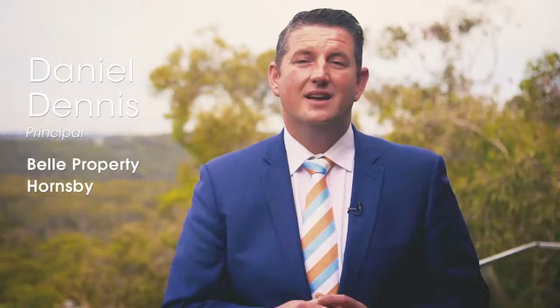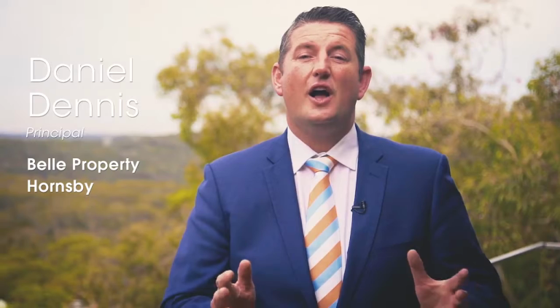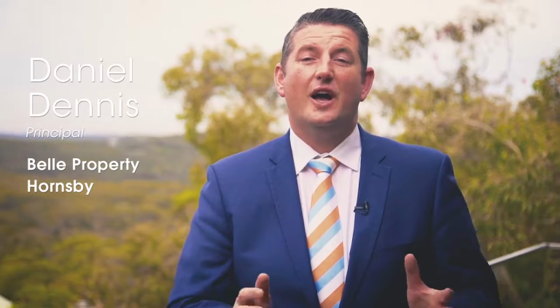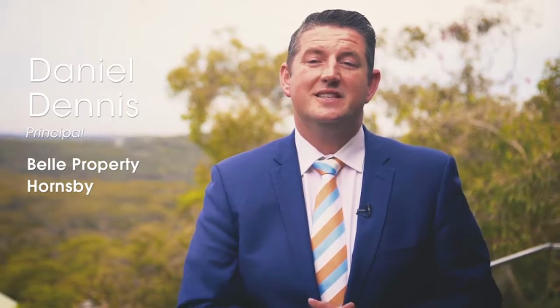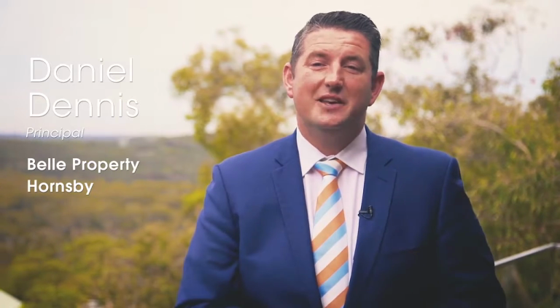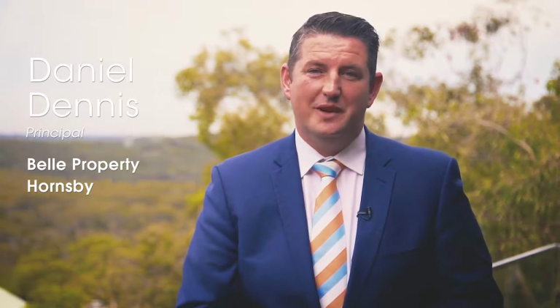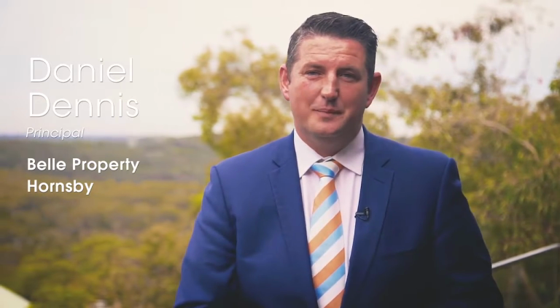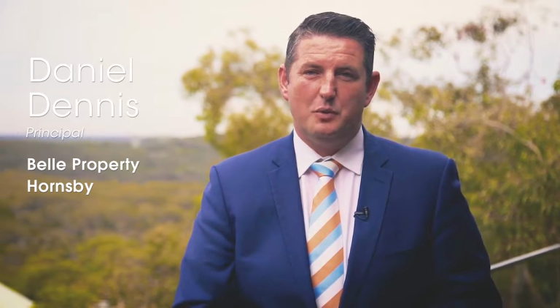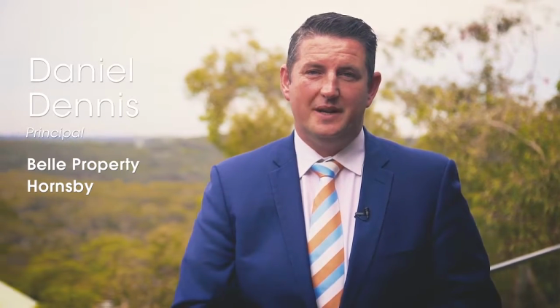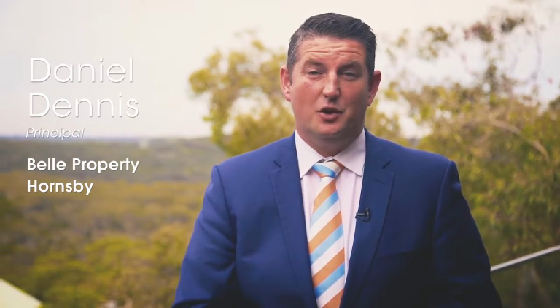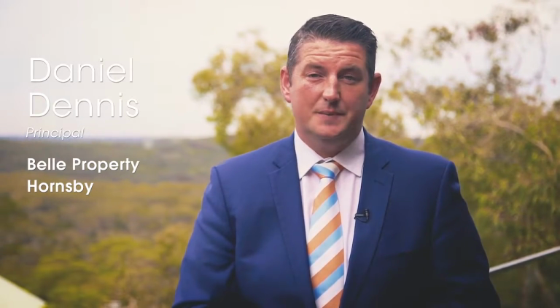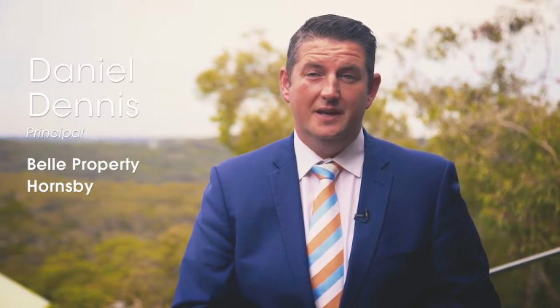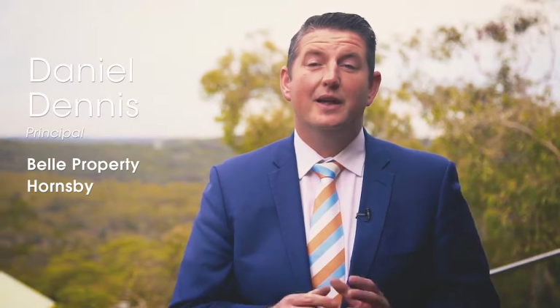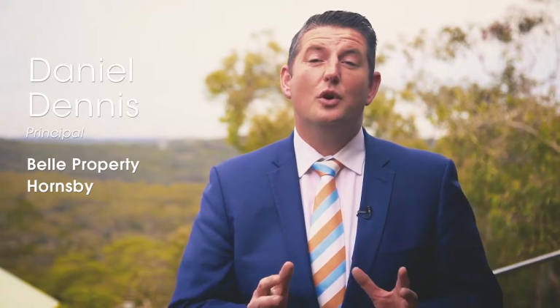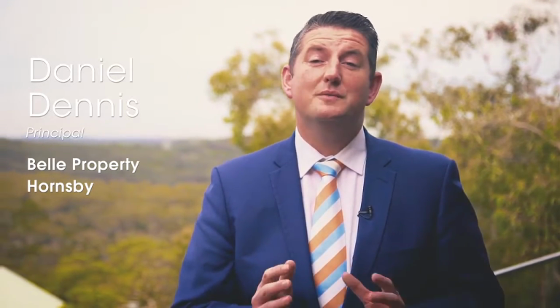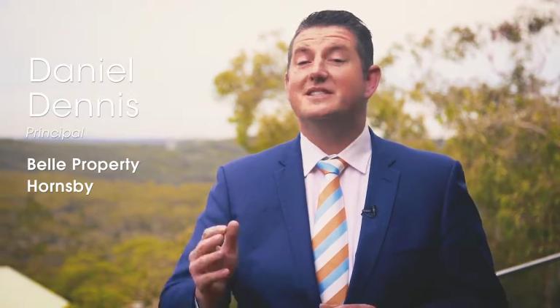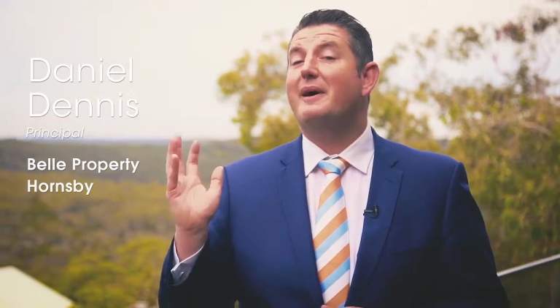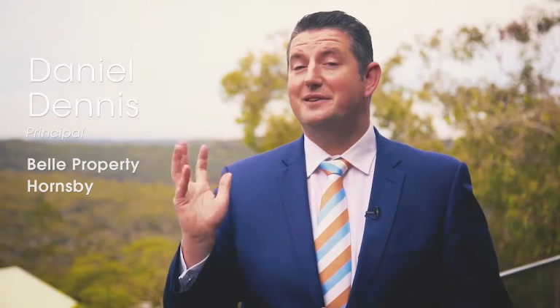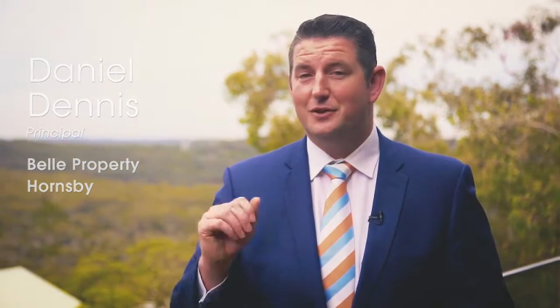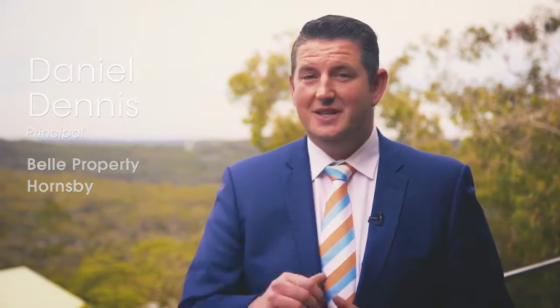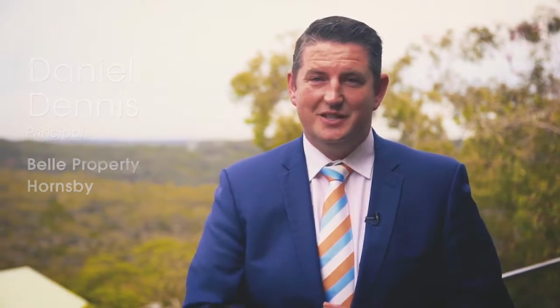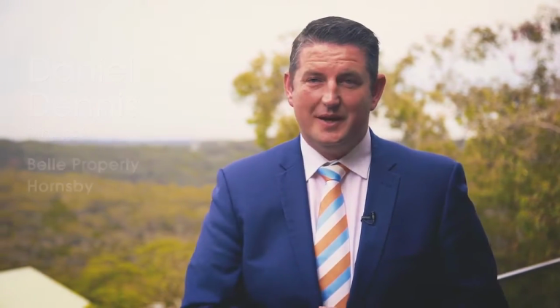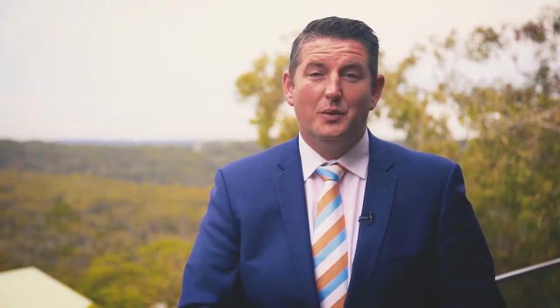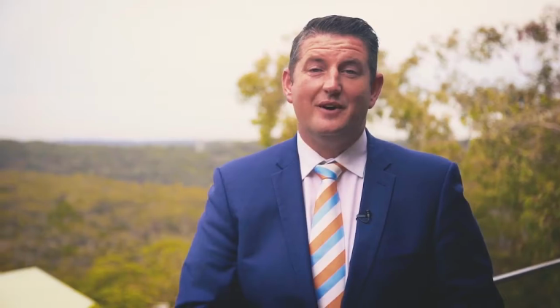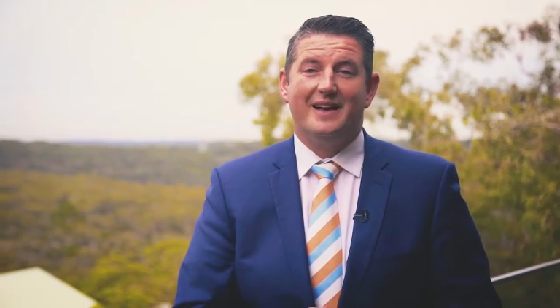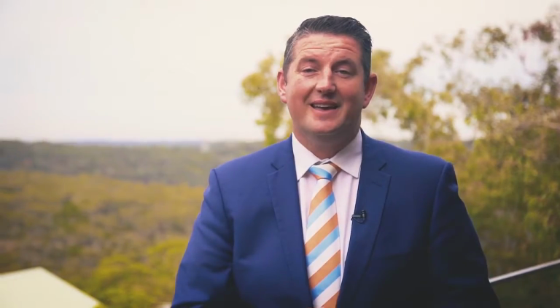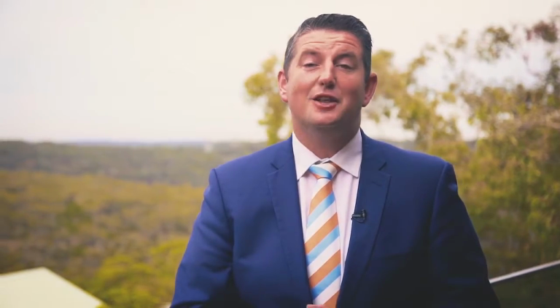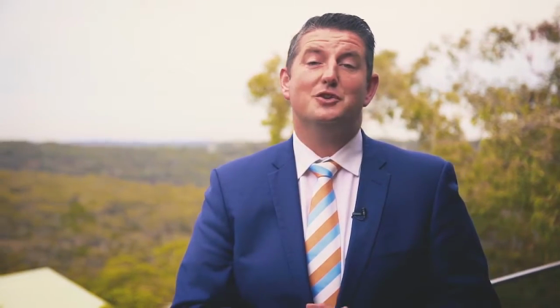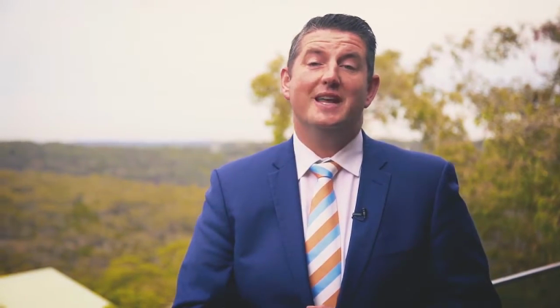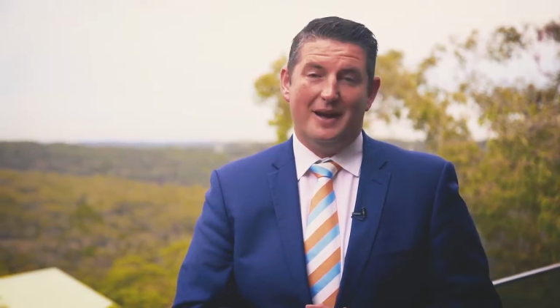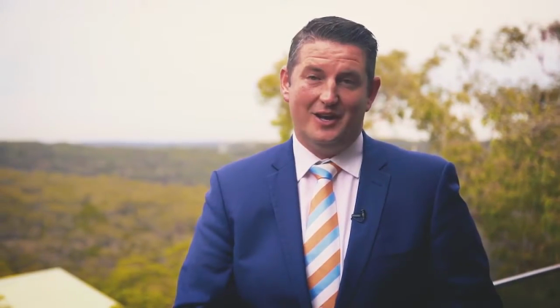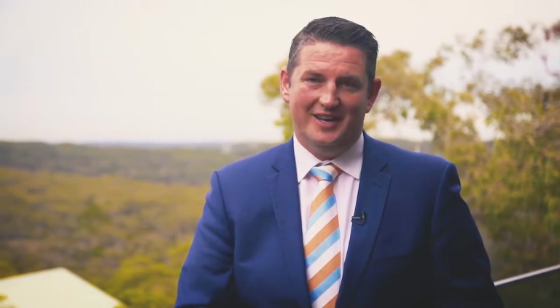Hi guys, Daniel here from Bell Property at Hornsby, and welcome to this amazing view situated at 25A Low Street in Mt. Gringai.